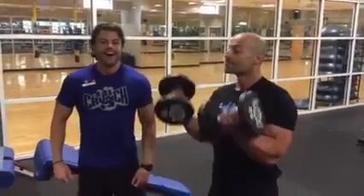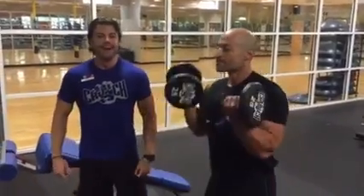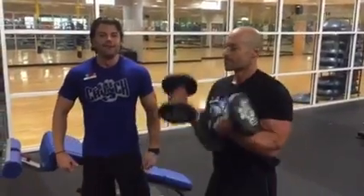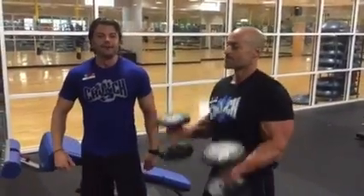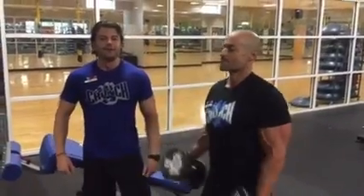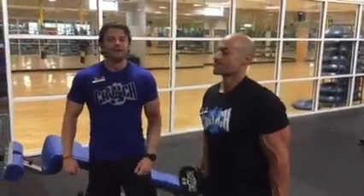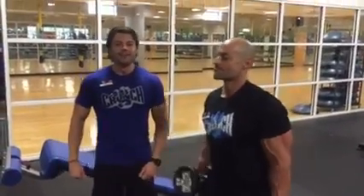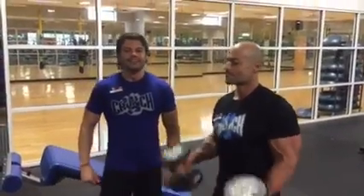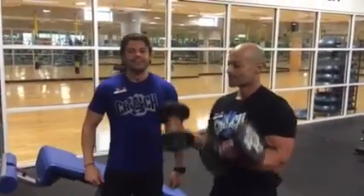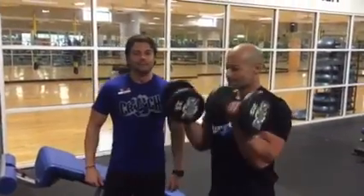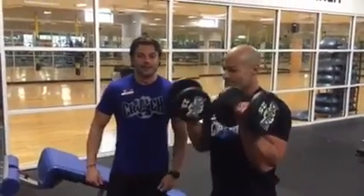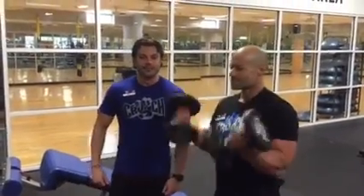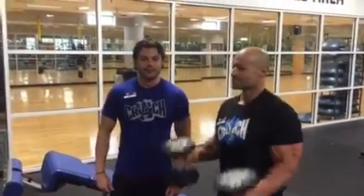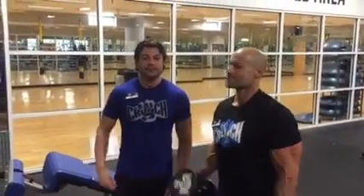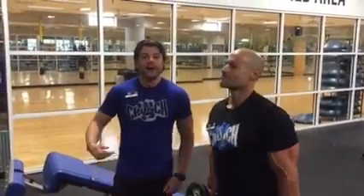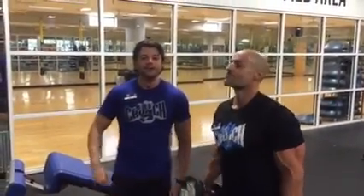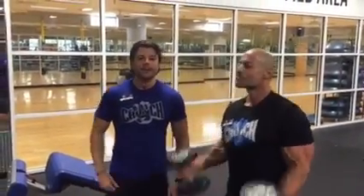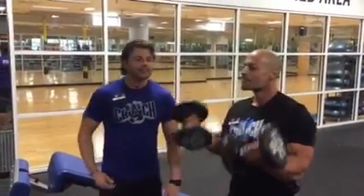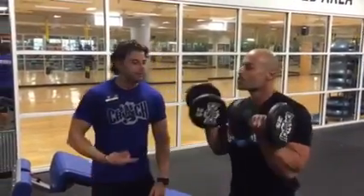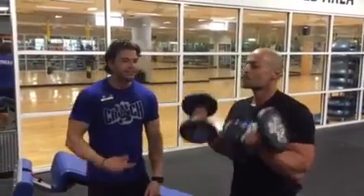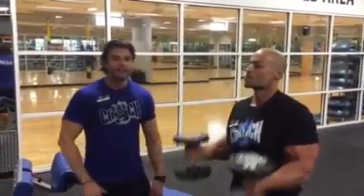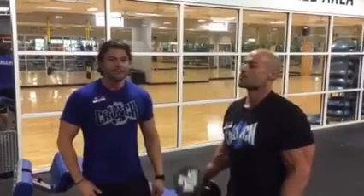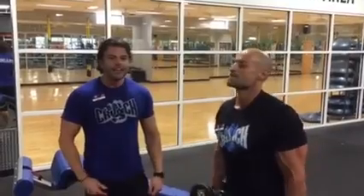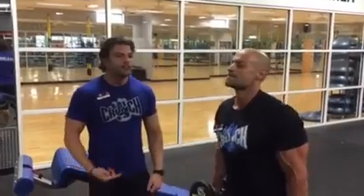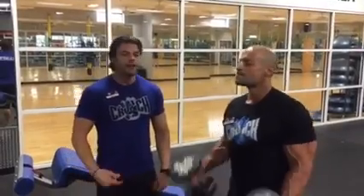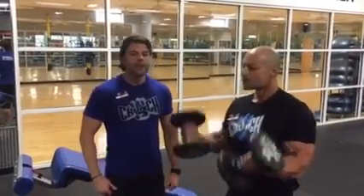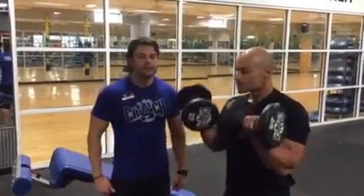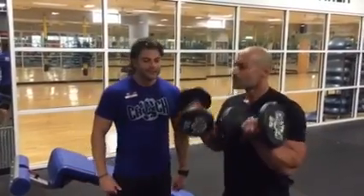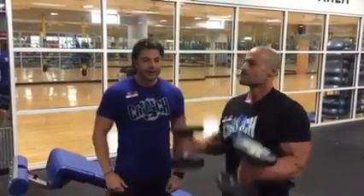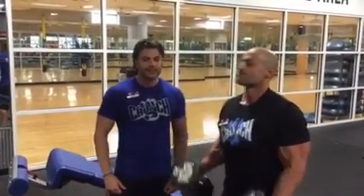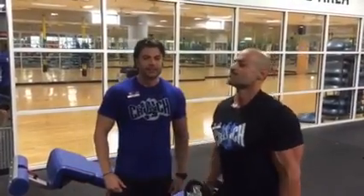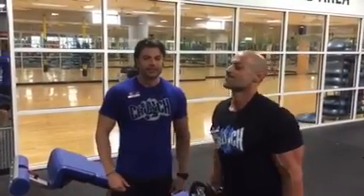Hi, welcome to Workout Wednesday Tampa Palms Crunch. I'm Chris, I'm here with Sinatra today, doing a high rep set of bicep curls.